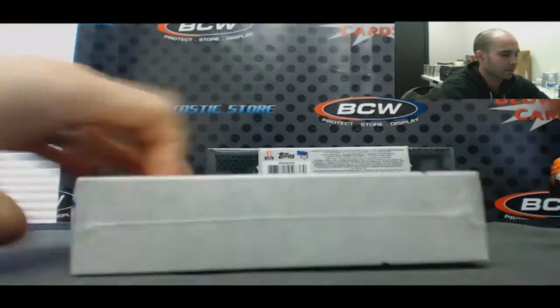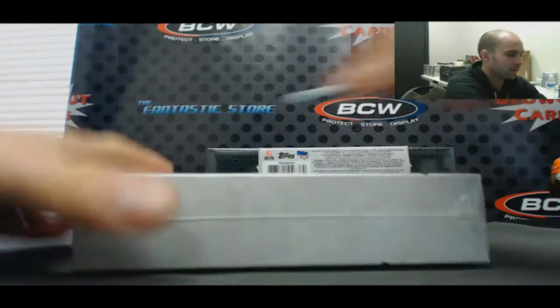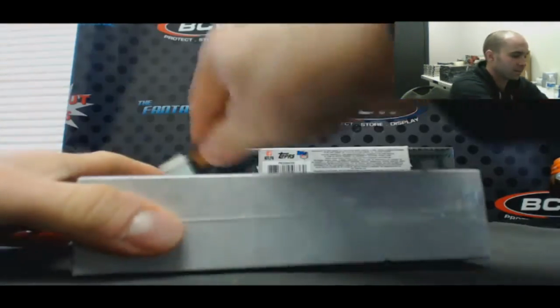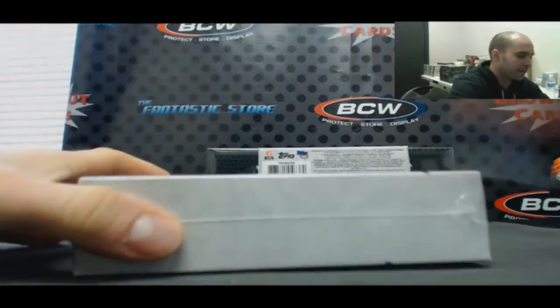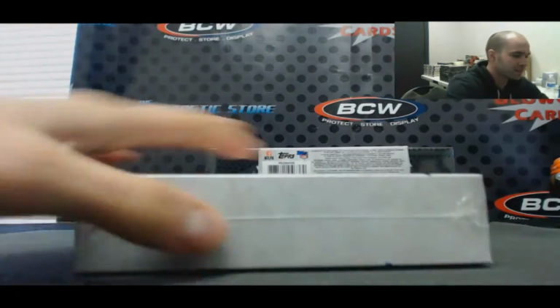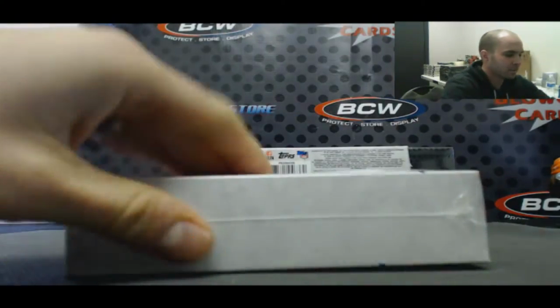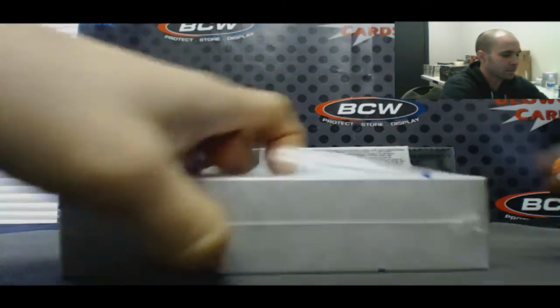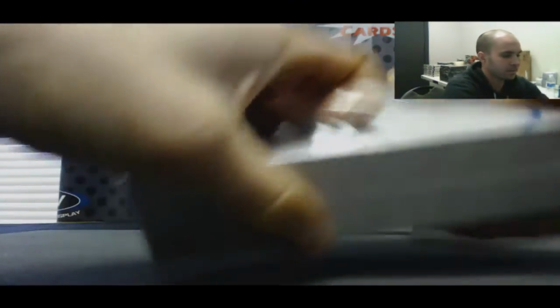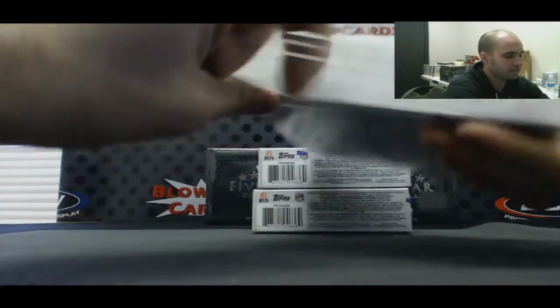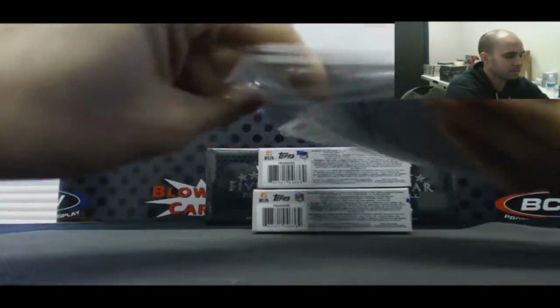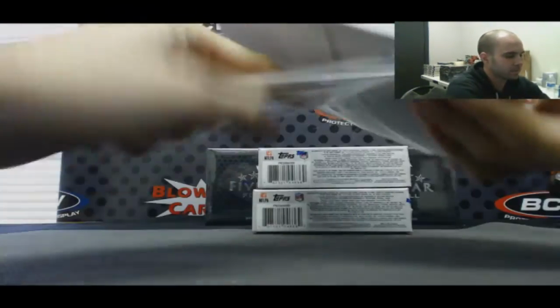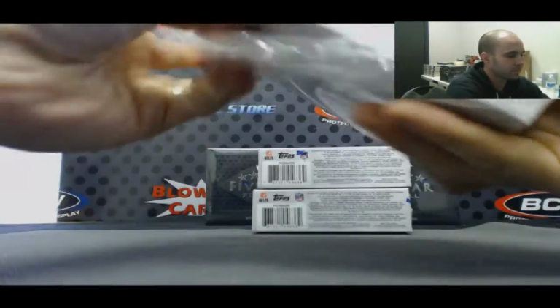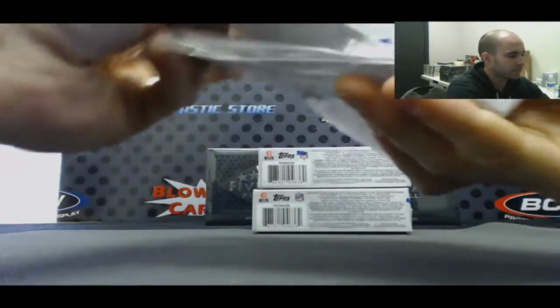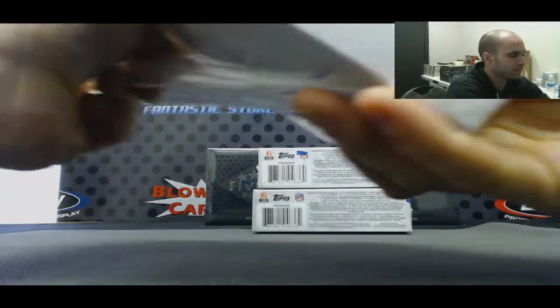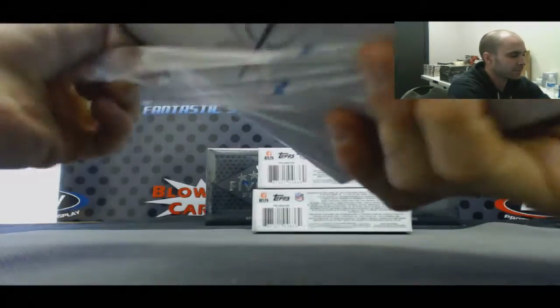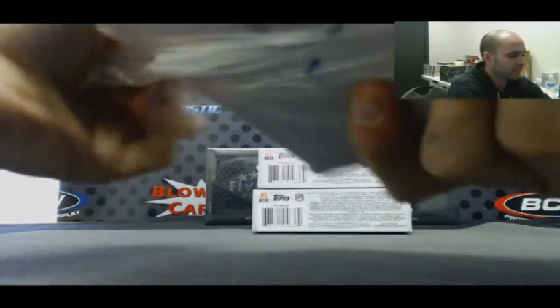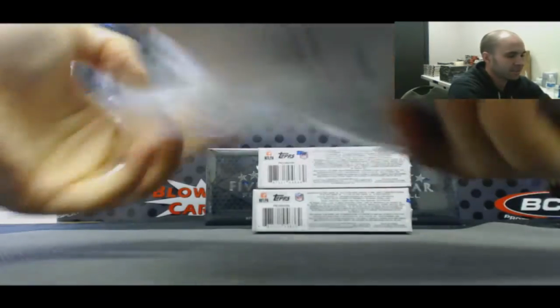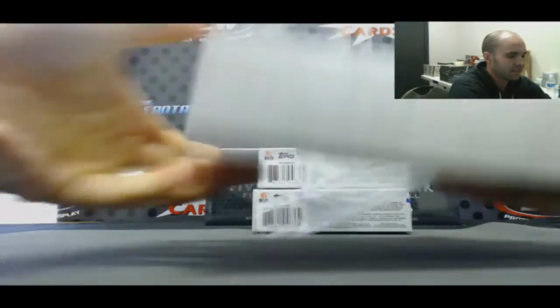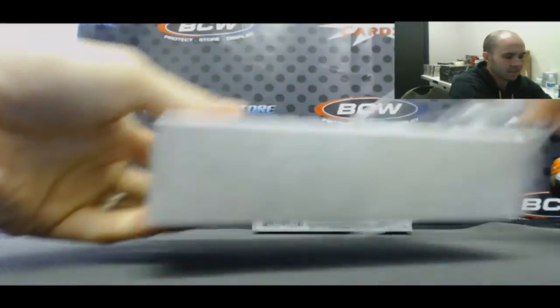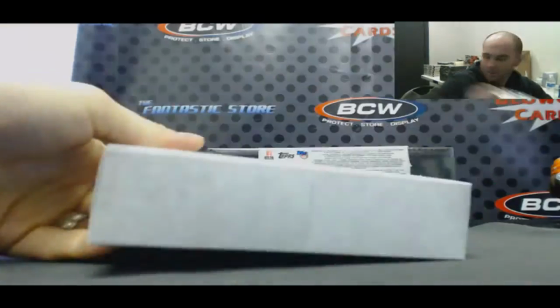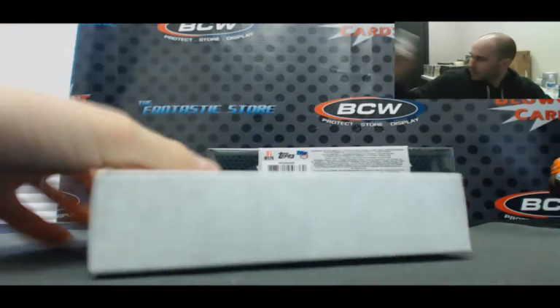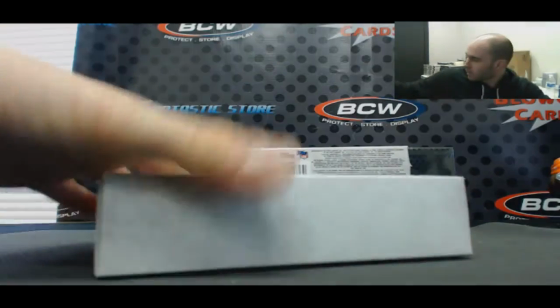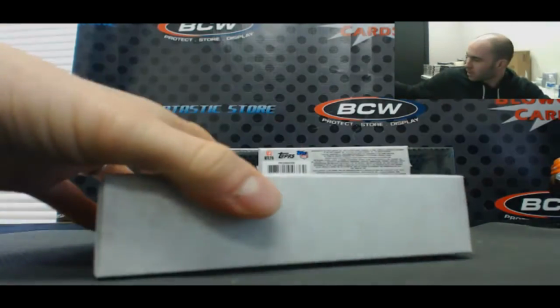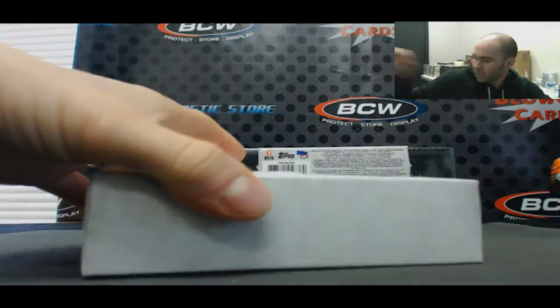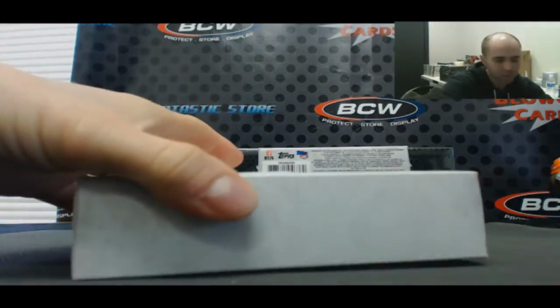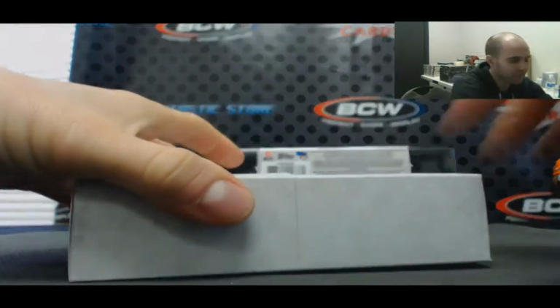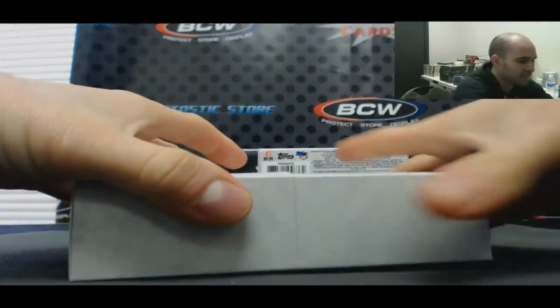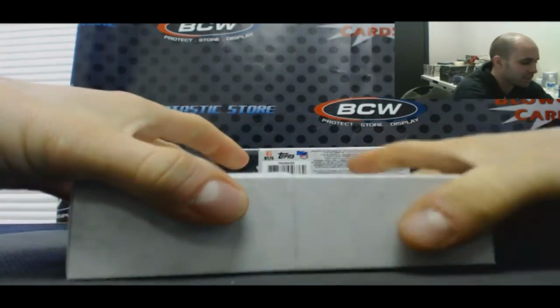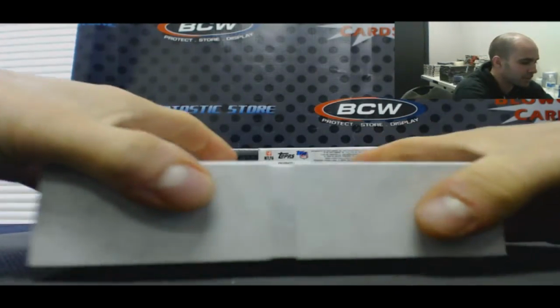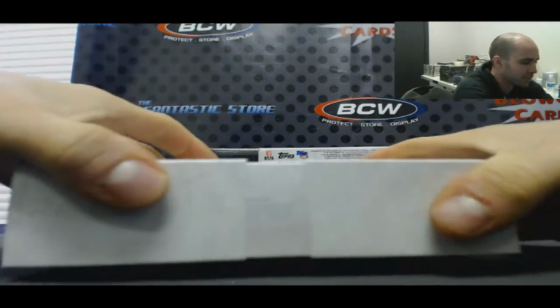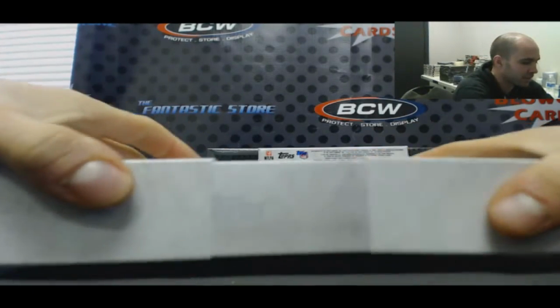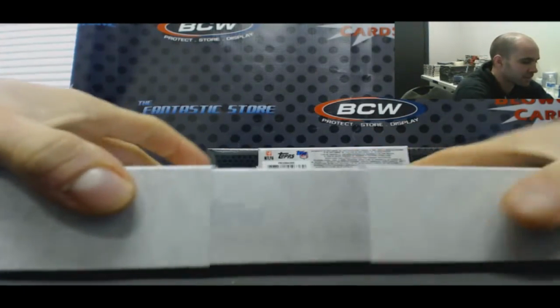Alright, box number one. May the Jesse James not be with you guys.